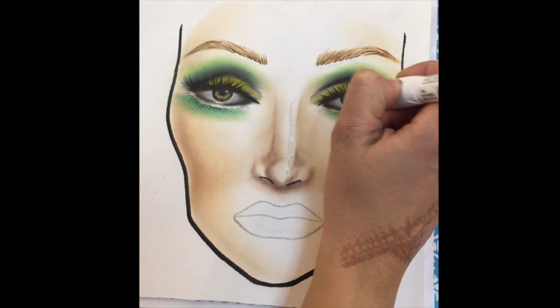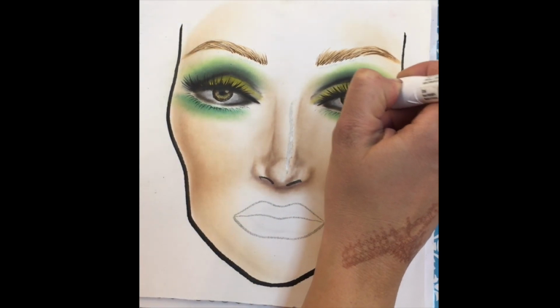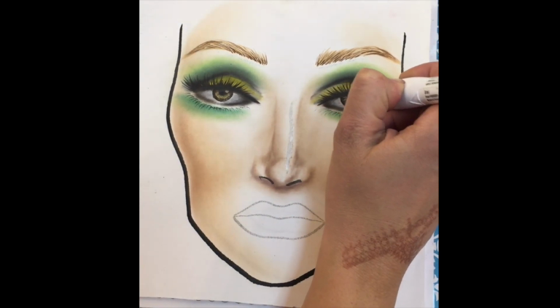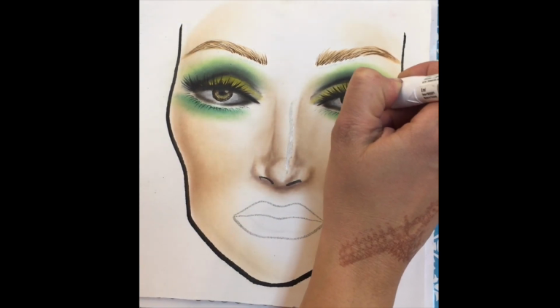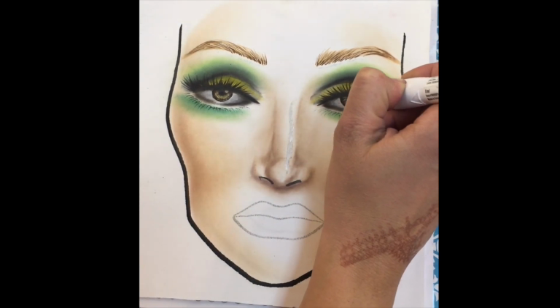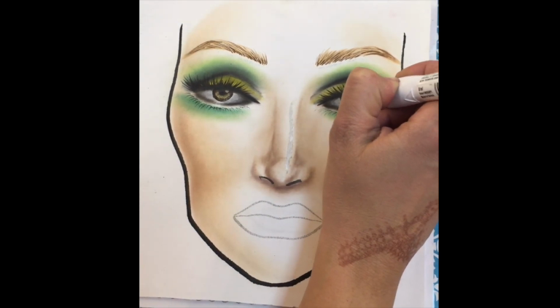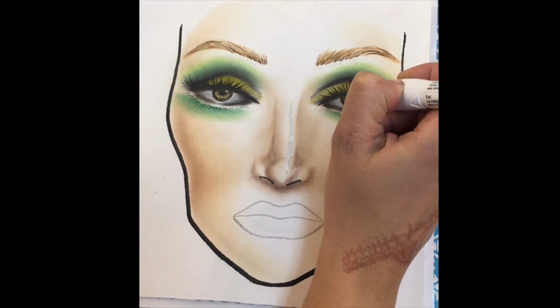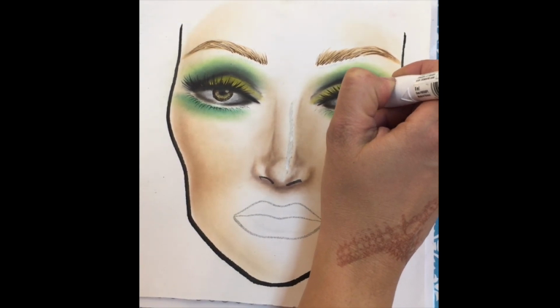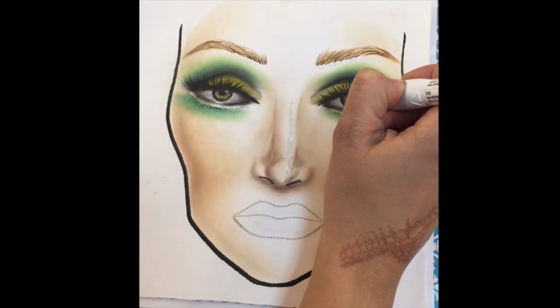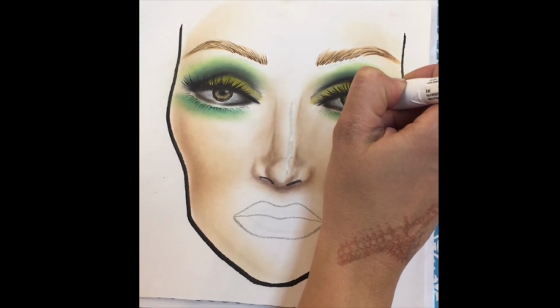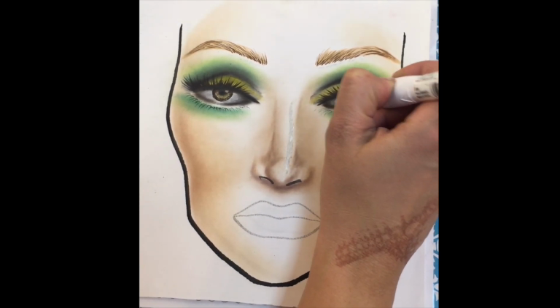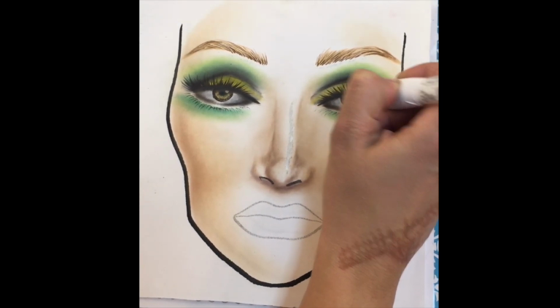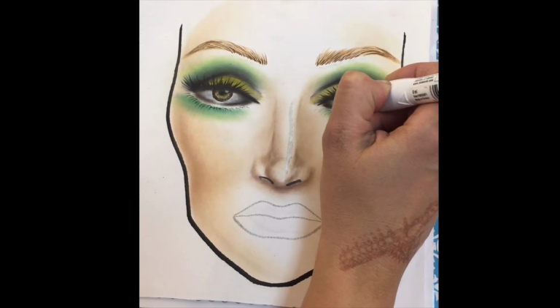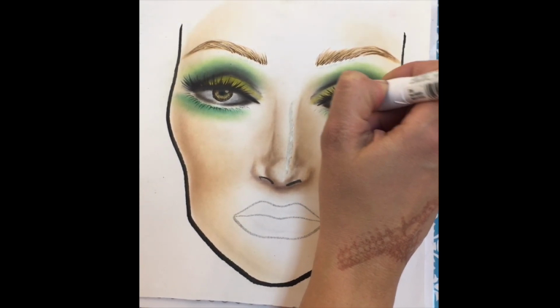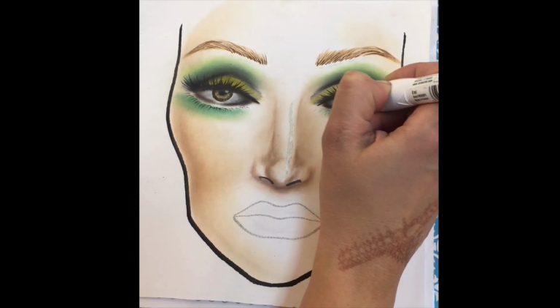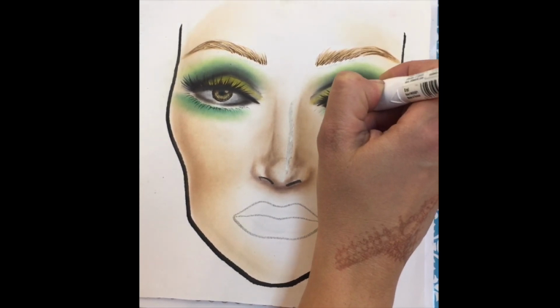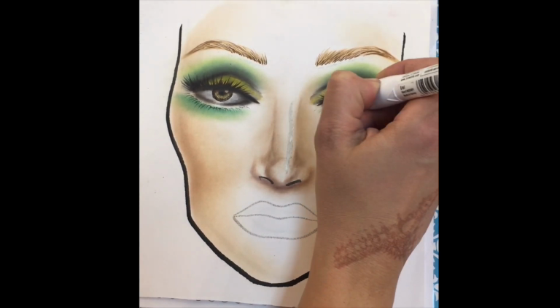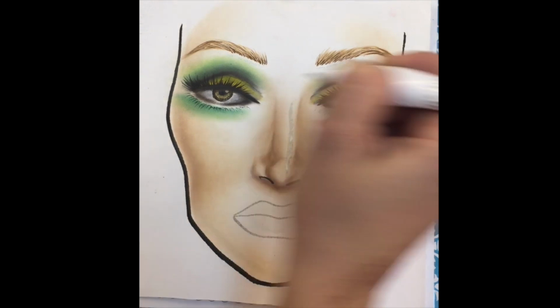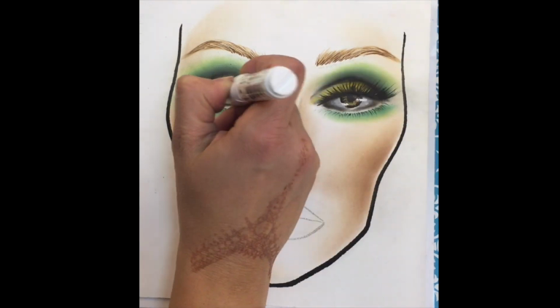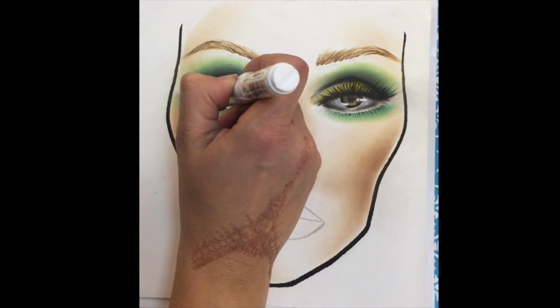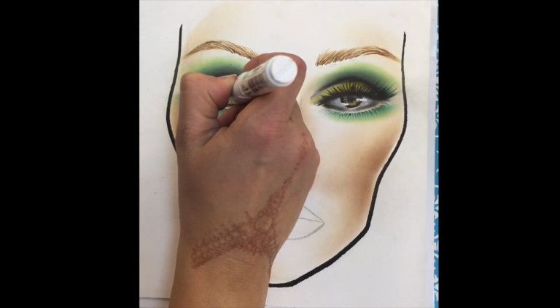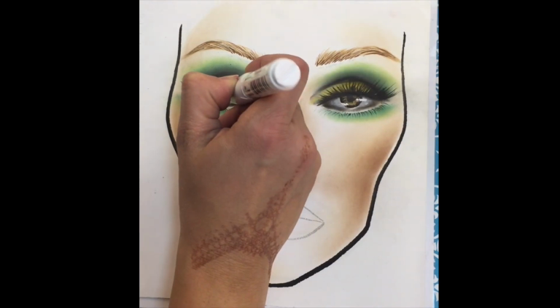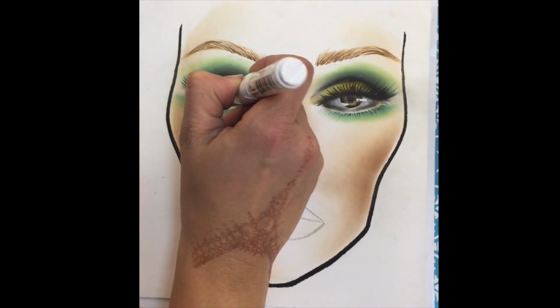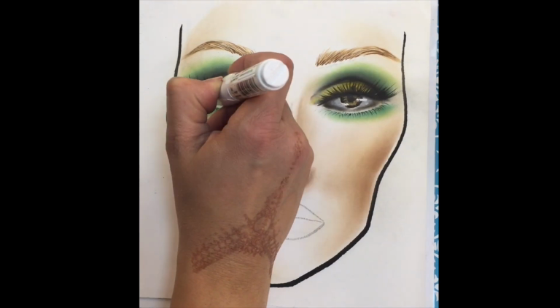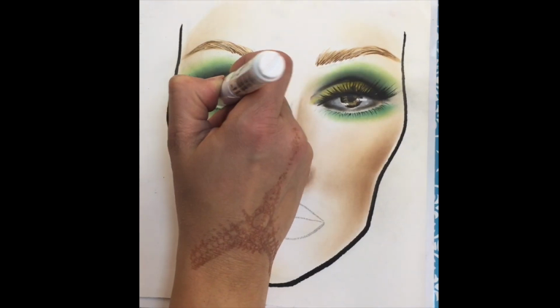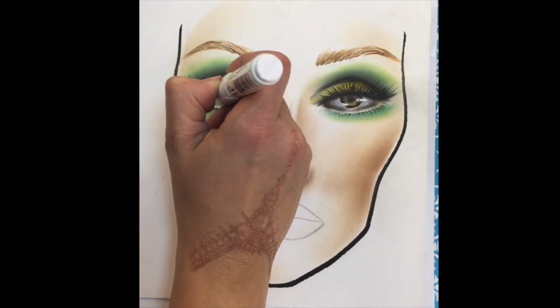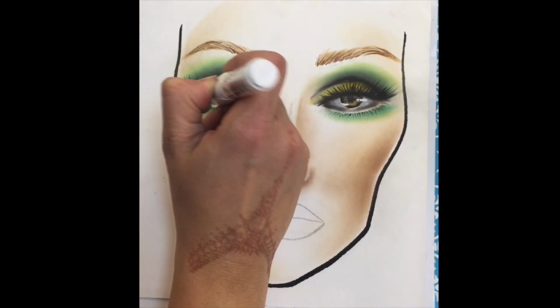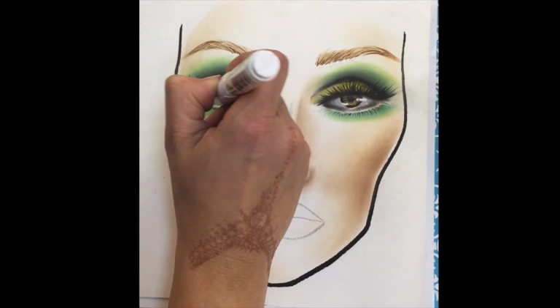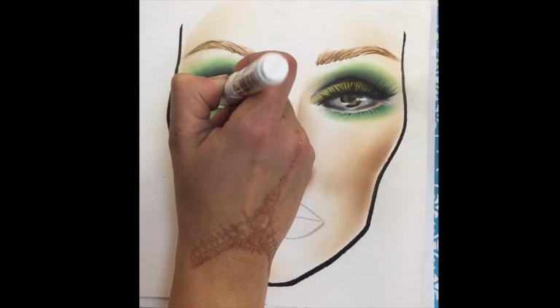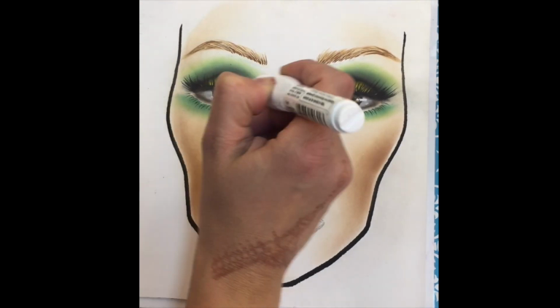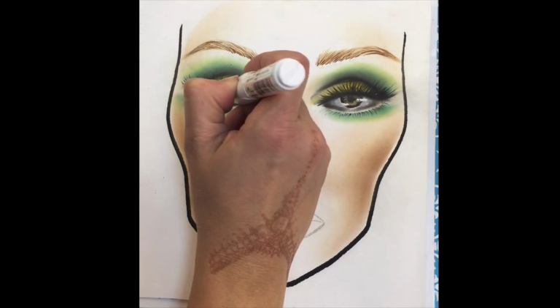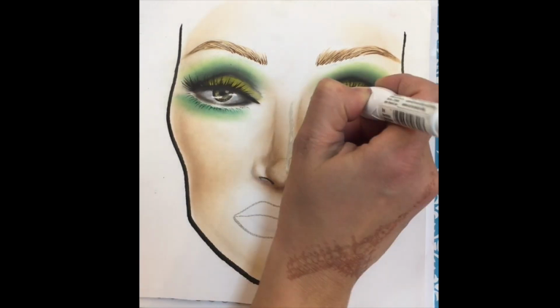With a white-out pen, I'm adding a light source into the eye, again for more dimension.